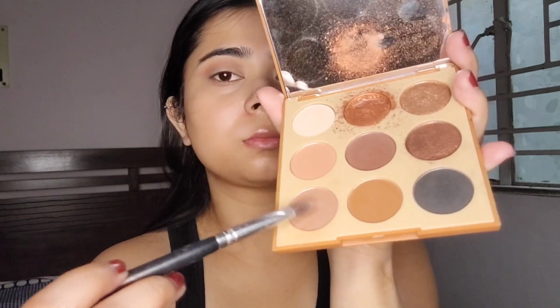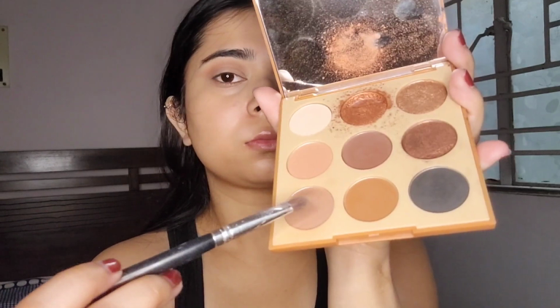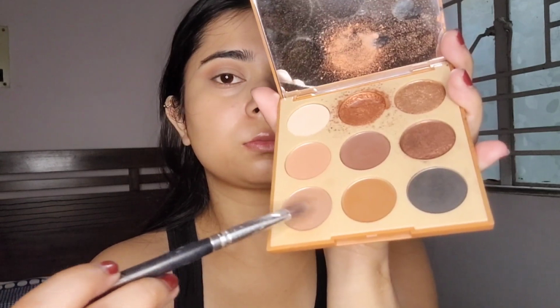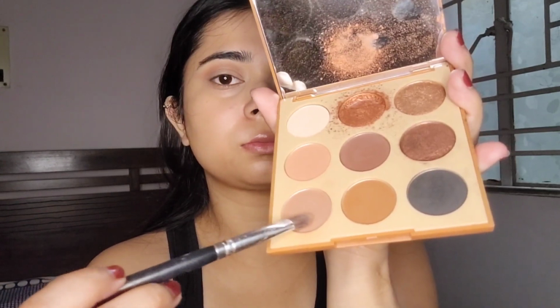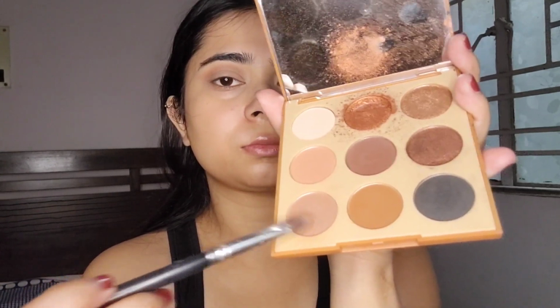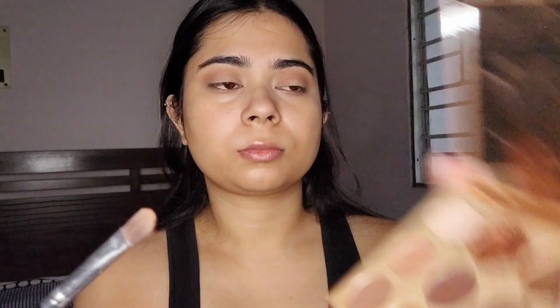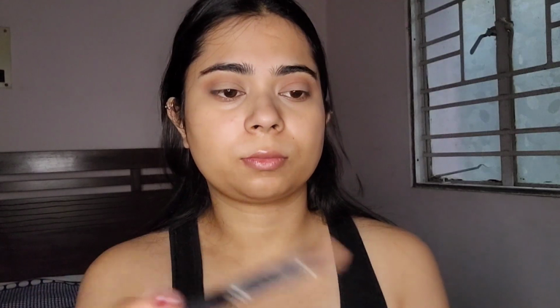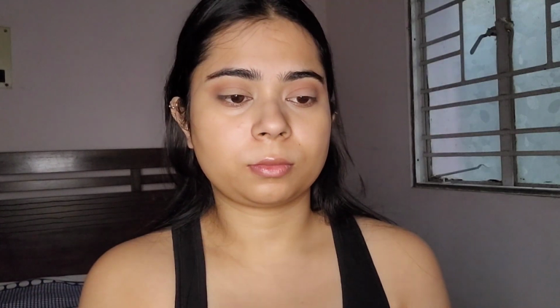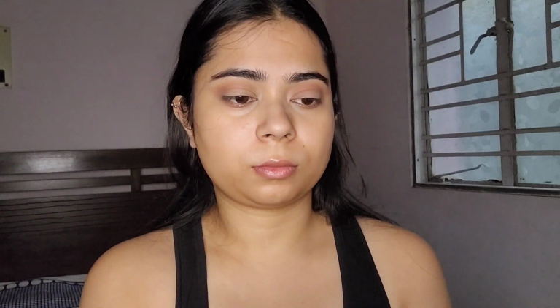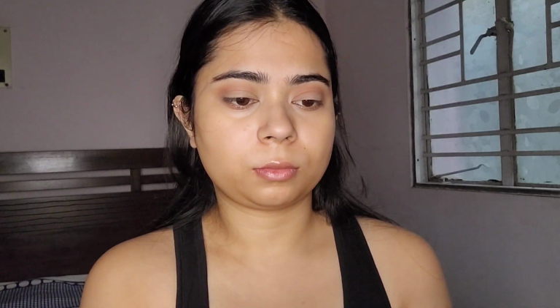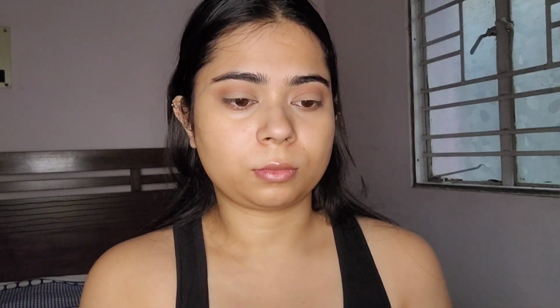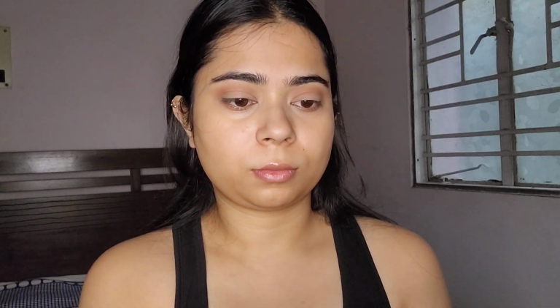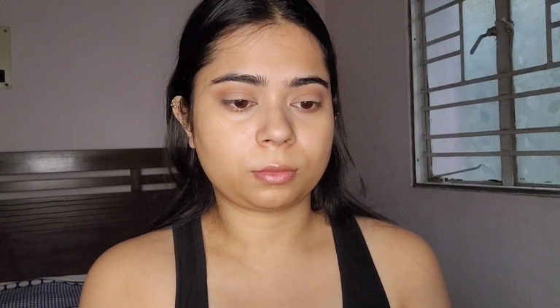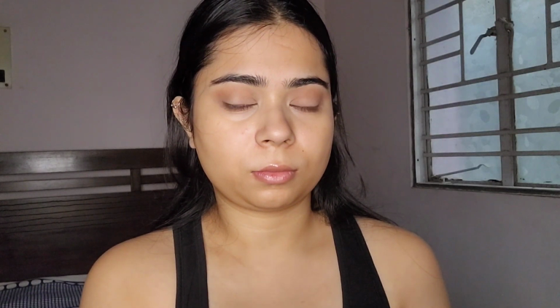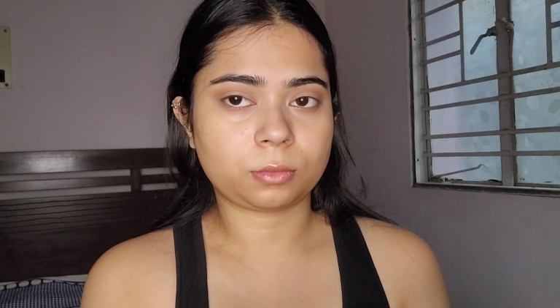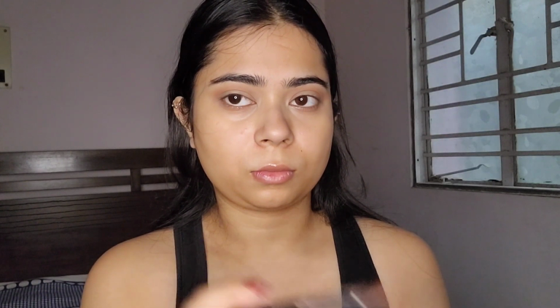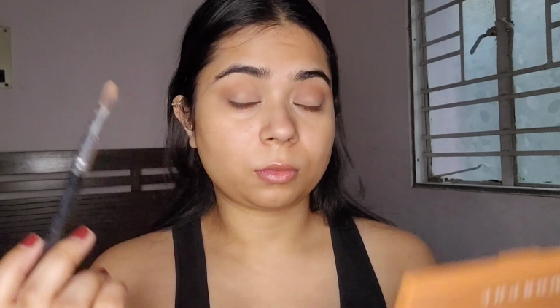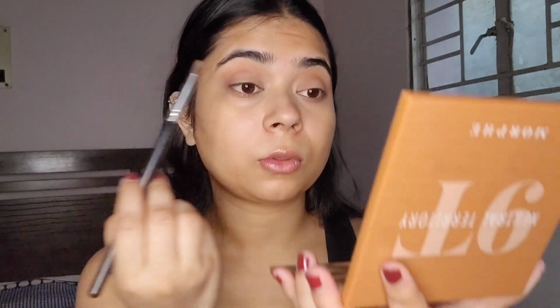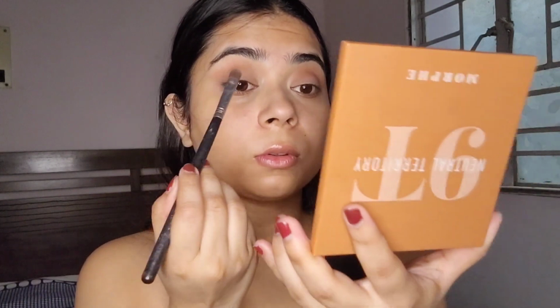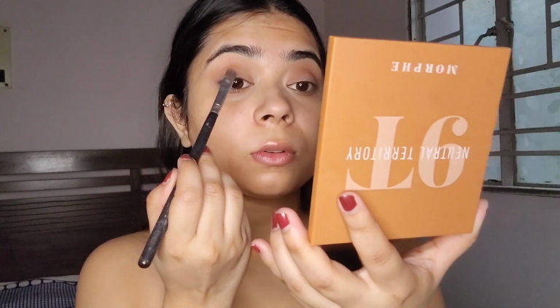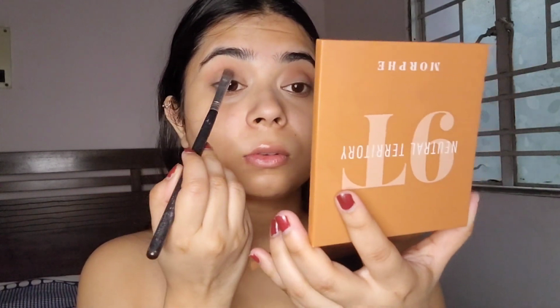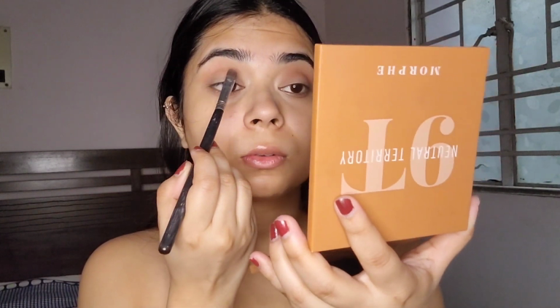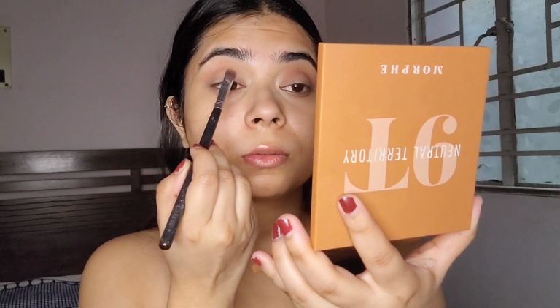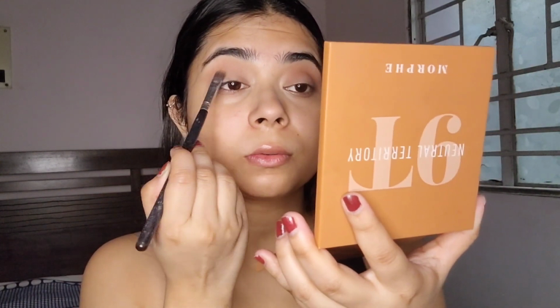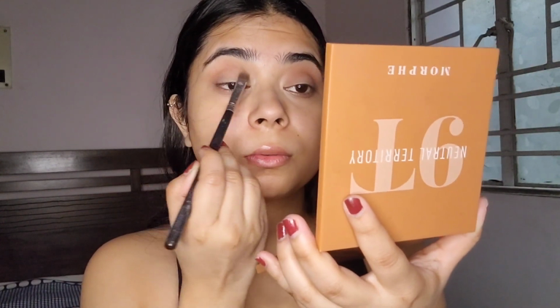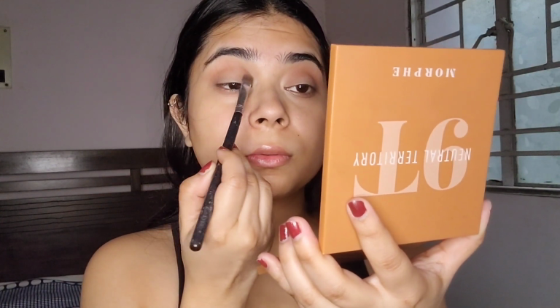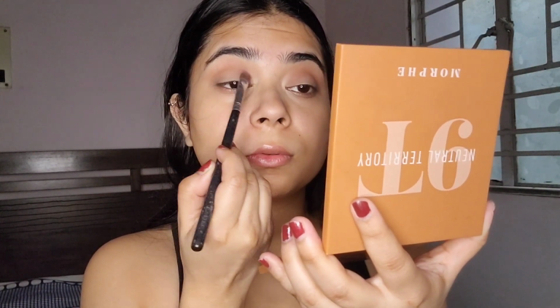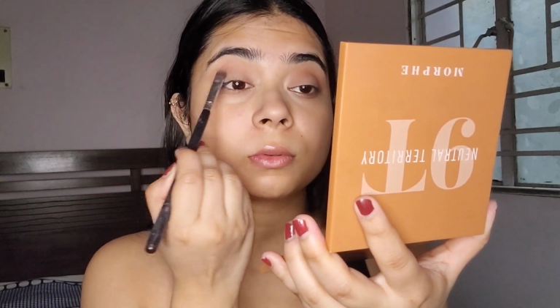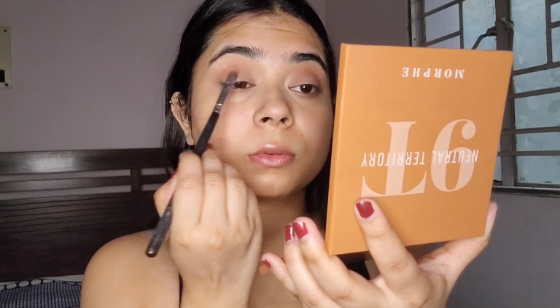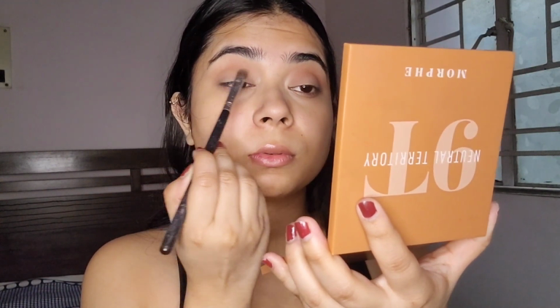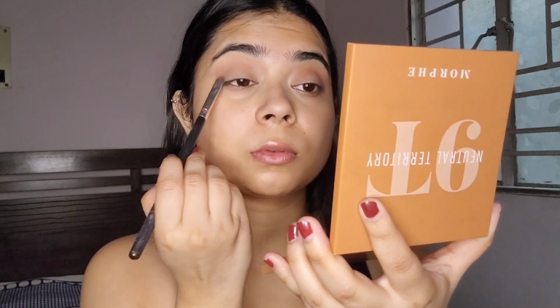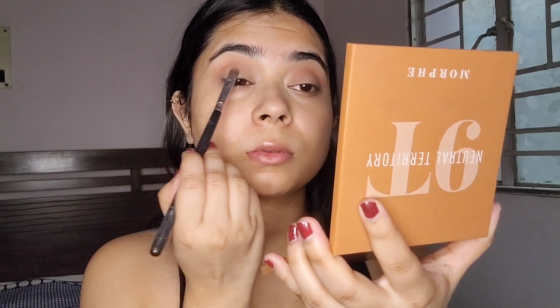Then I'm going to use this cool-toned light brown shade and sort of clean out the lid area.